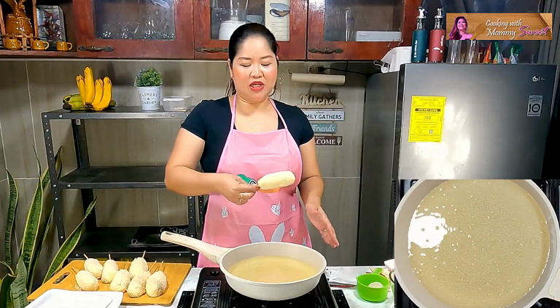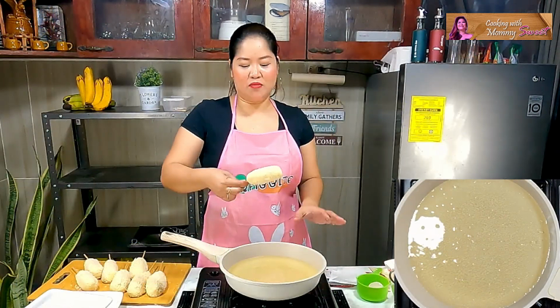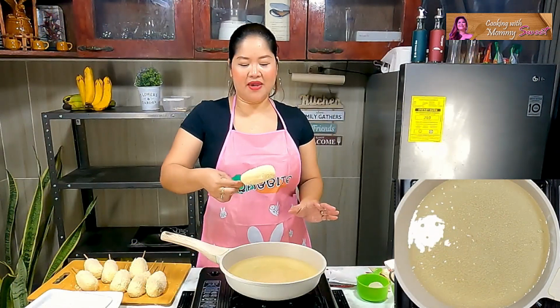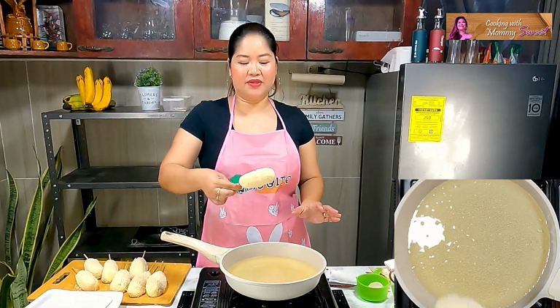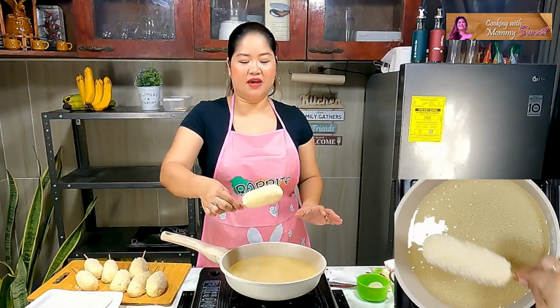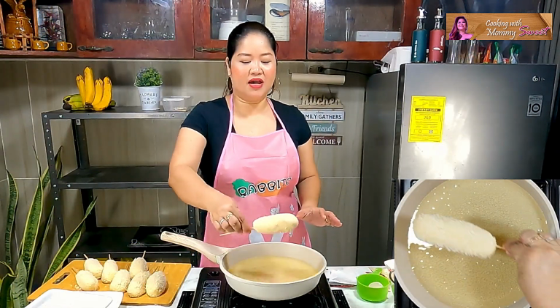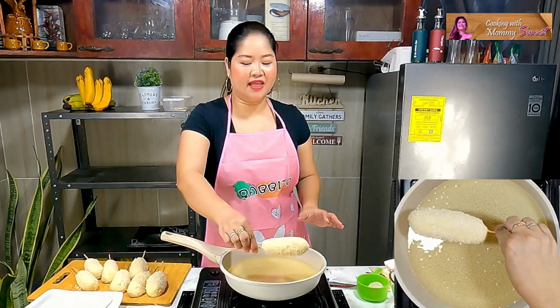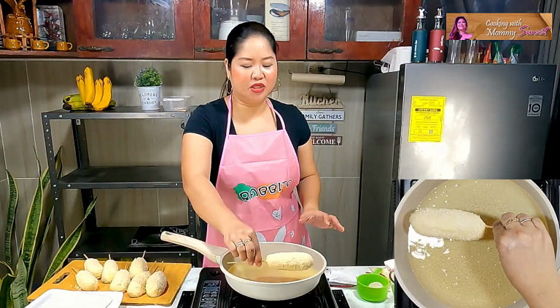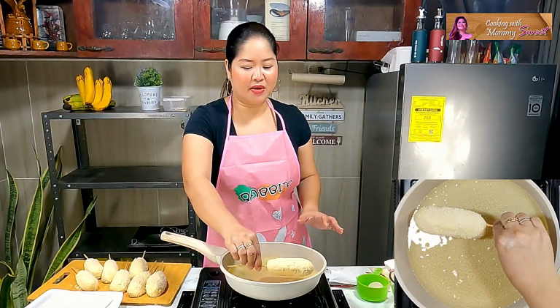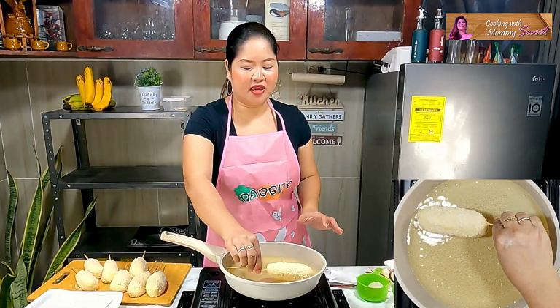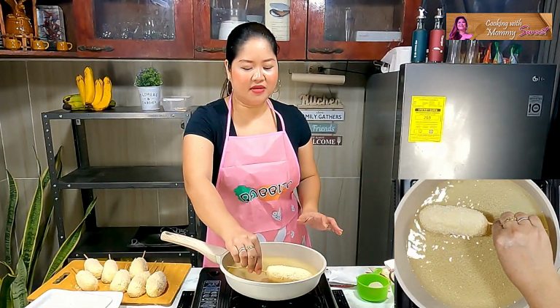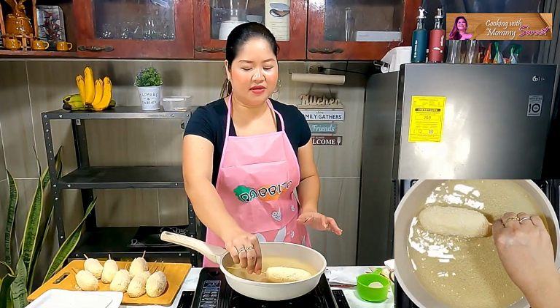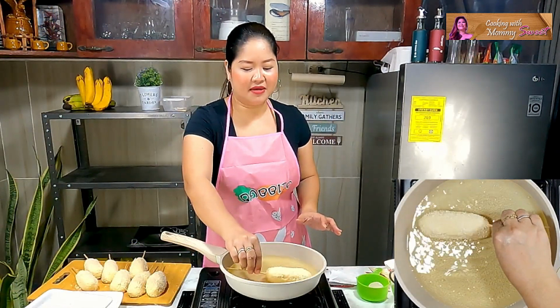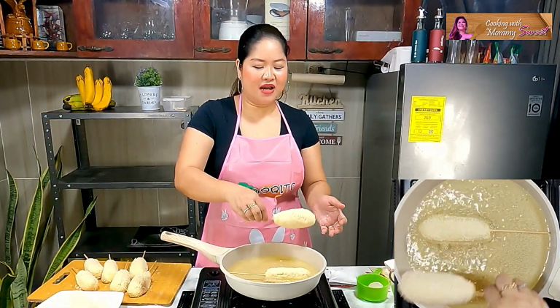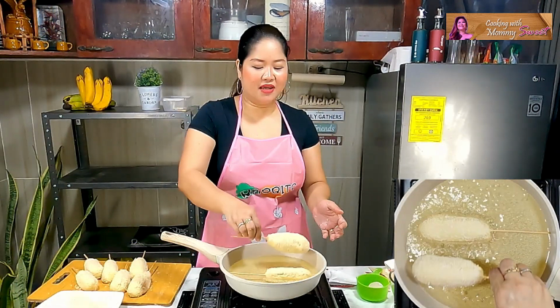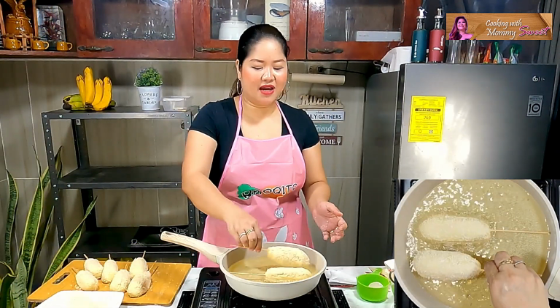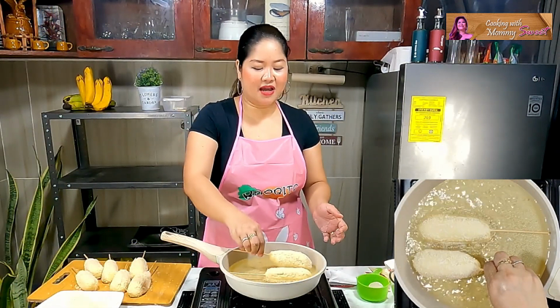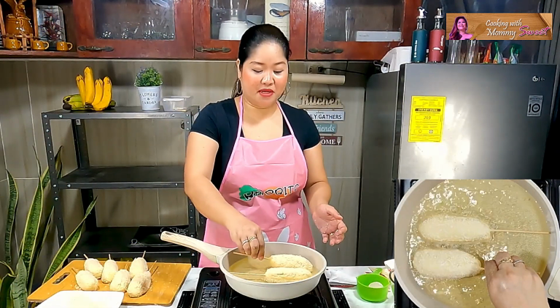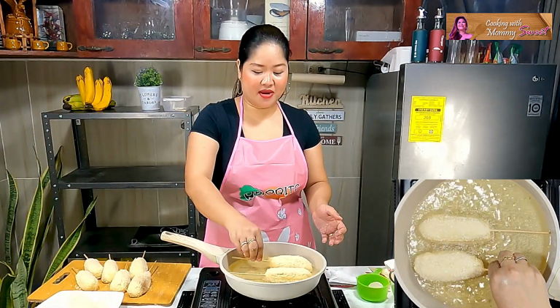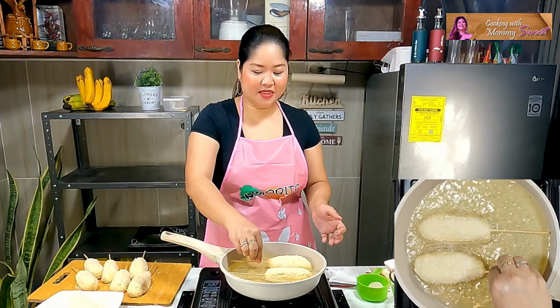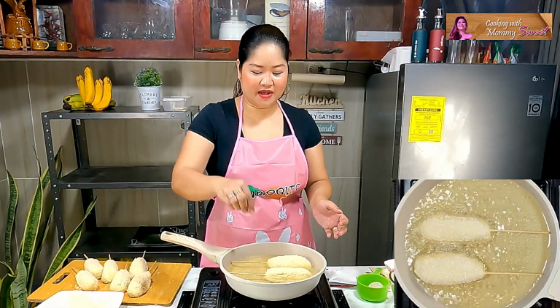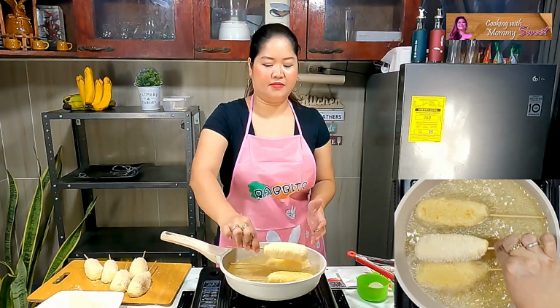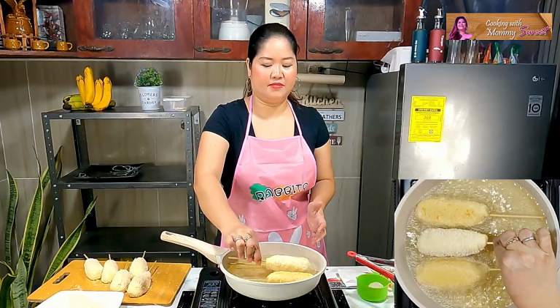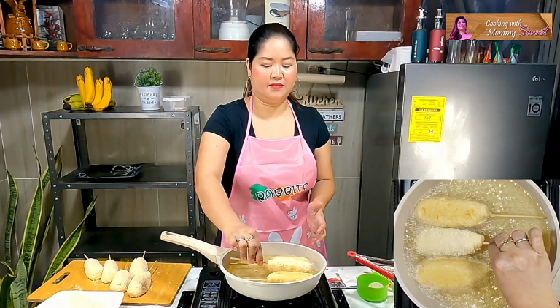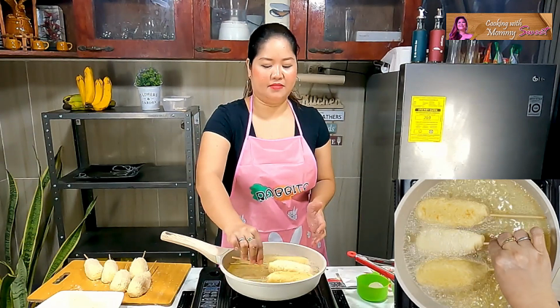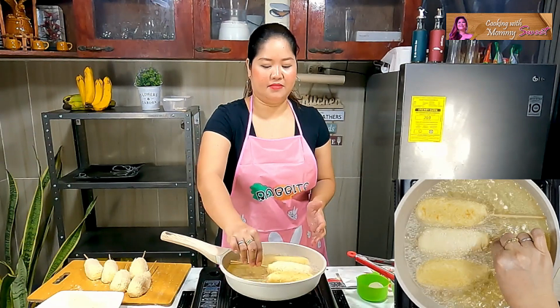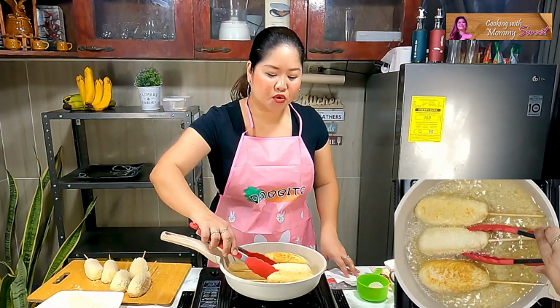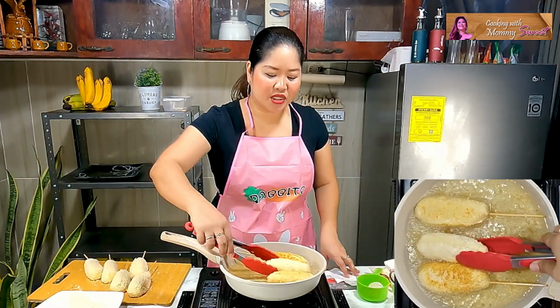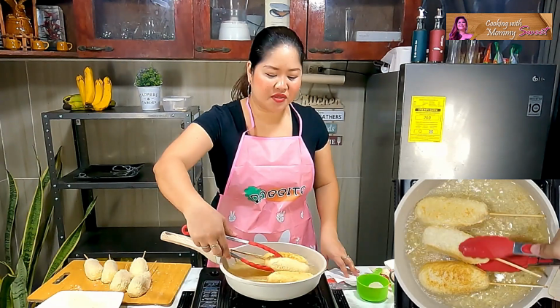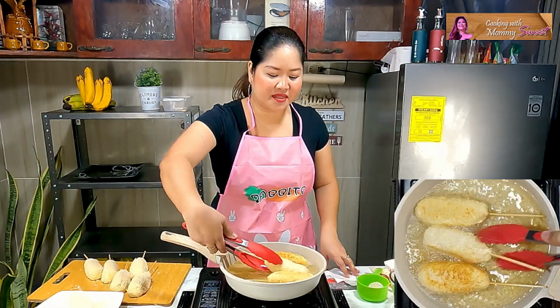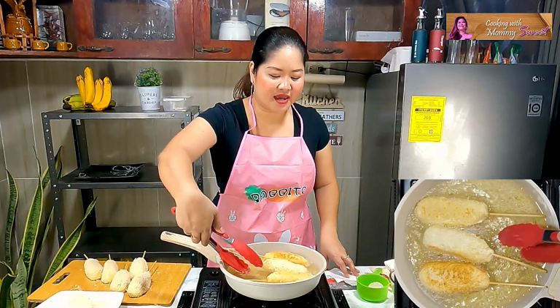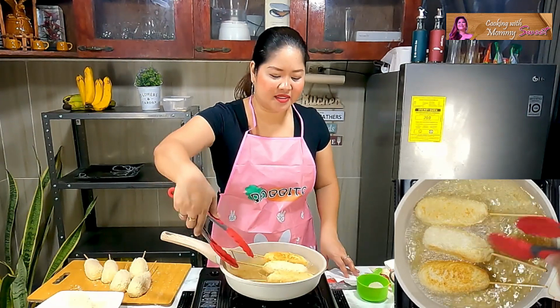Alright, mga Jumex, I'll be dropping the corn dogs in. Switch the sides as they fry to cook them evenly.